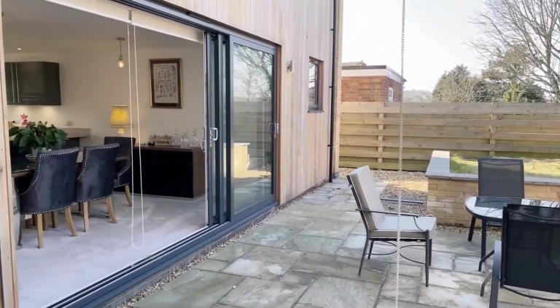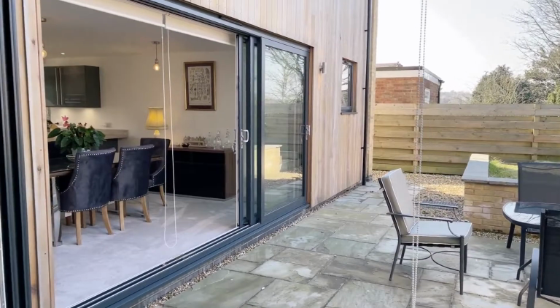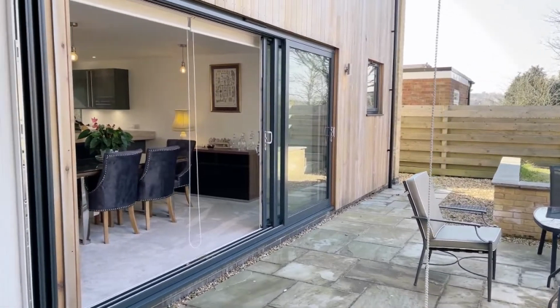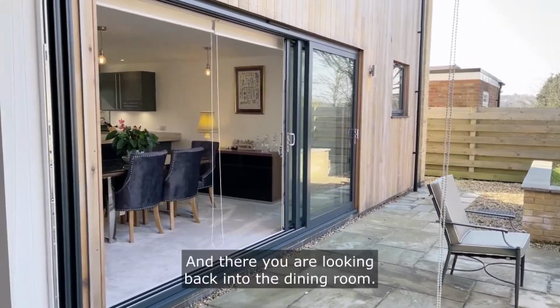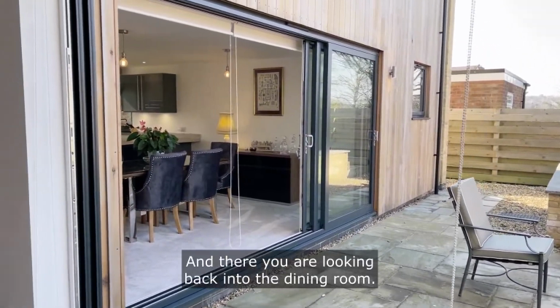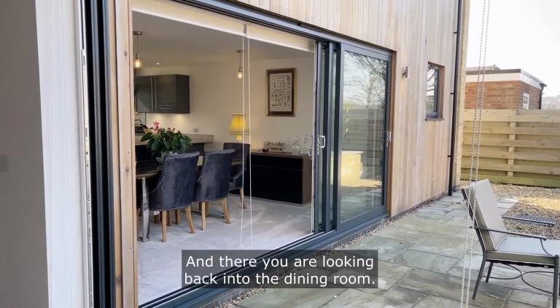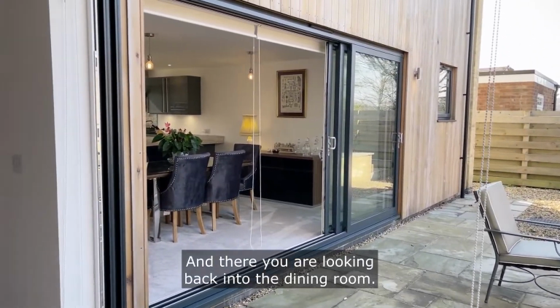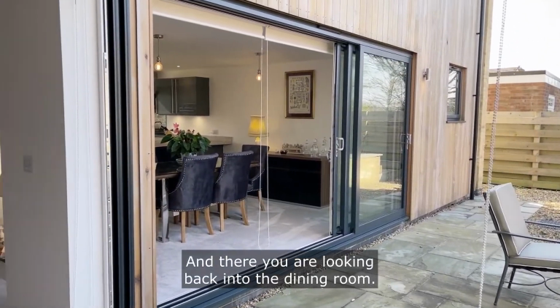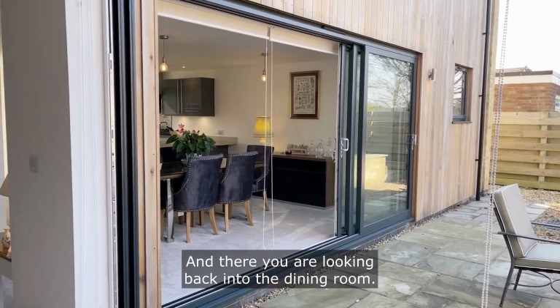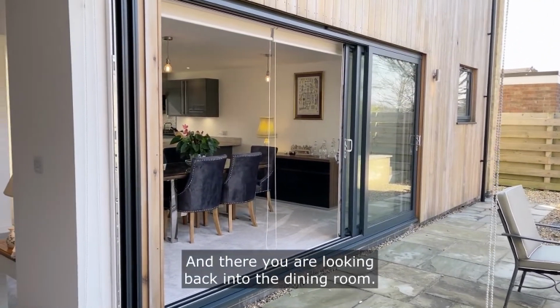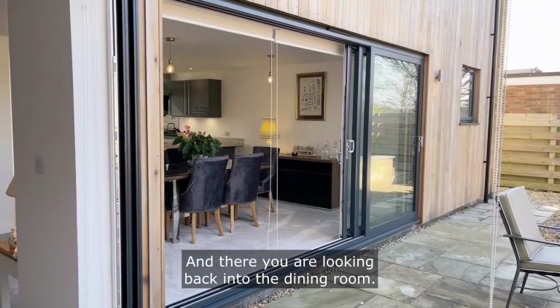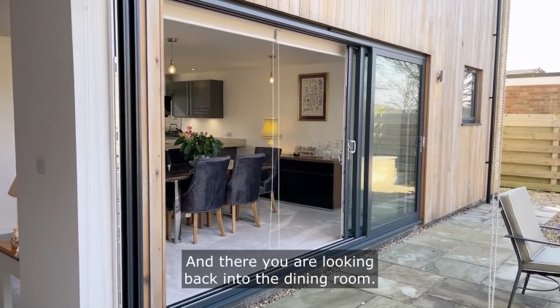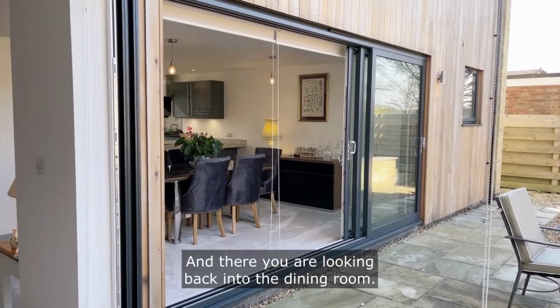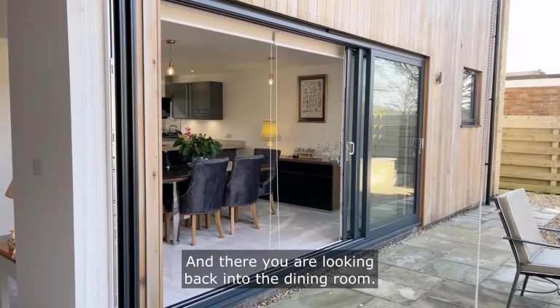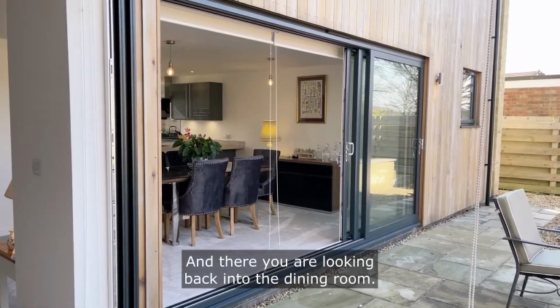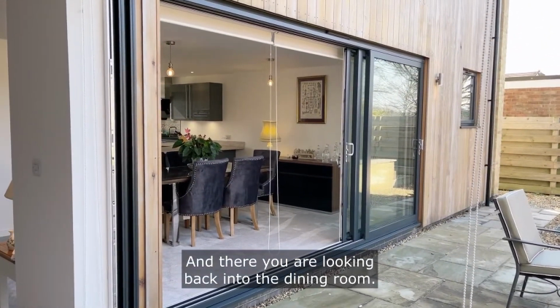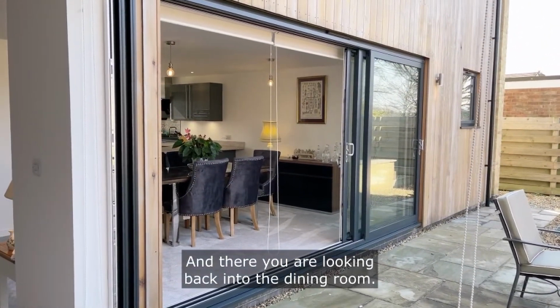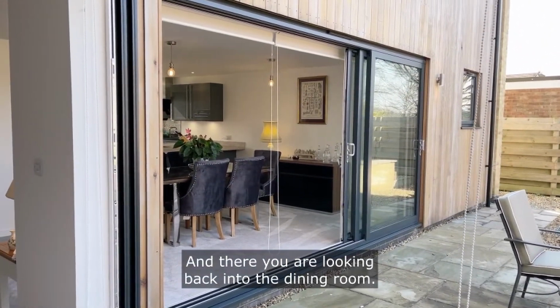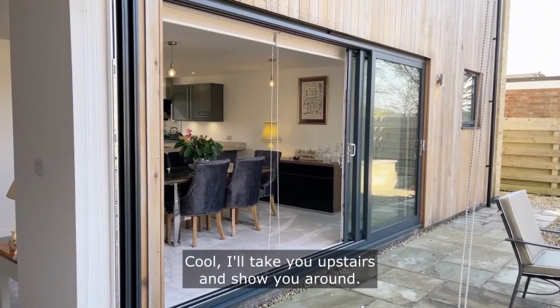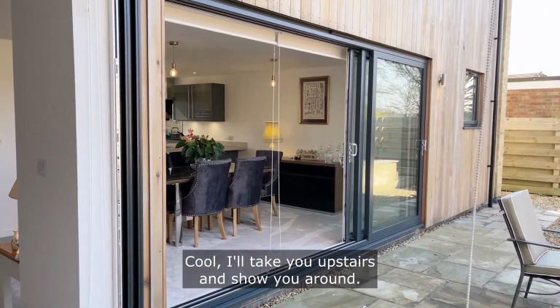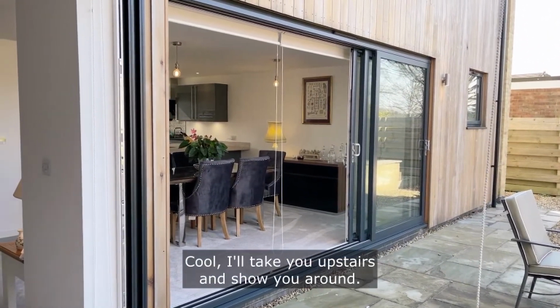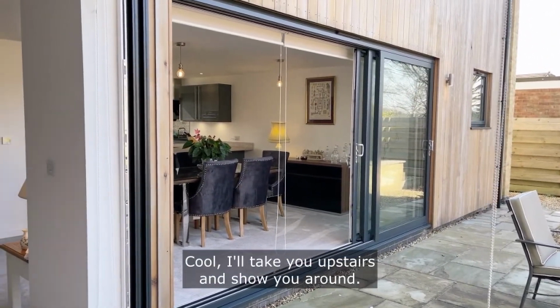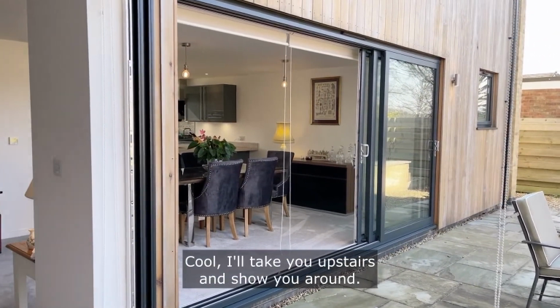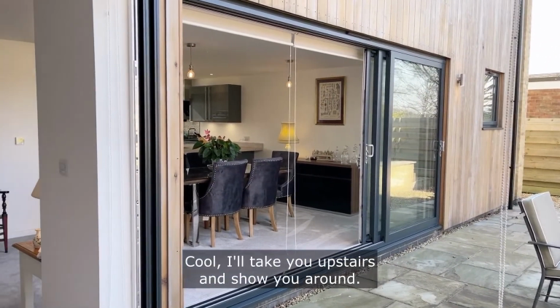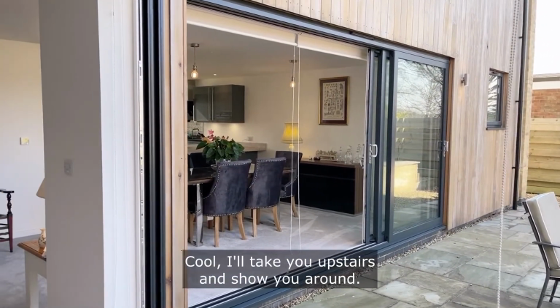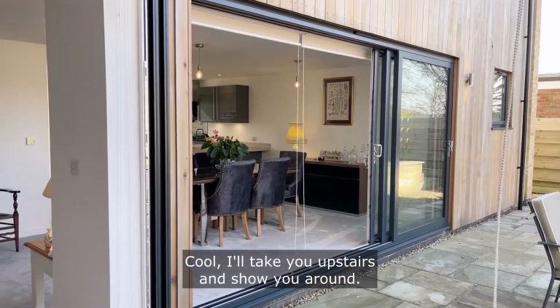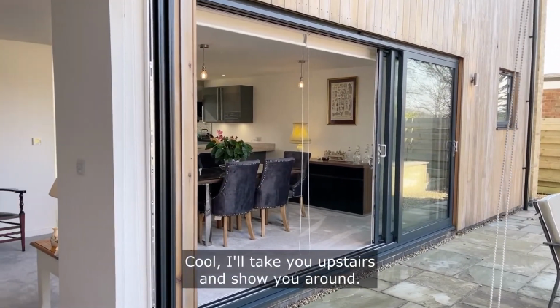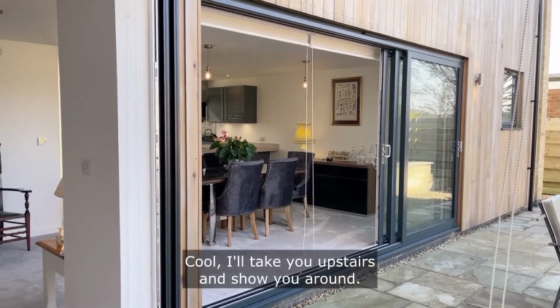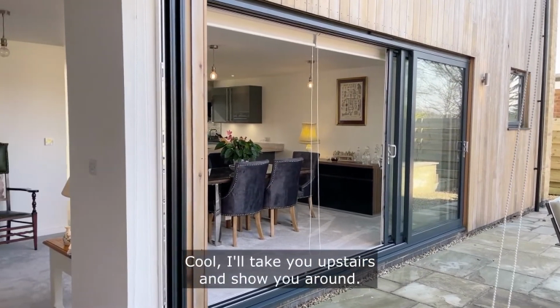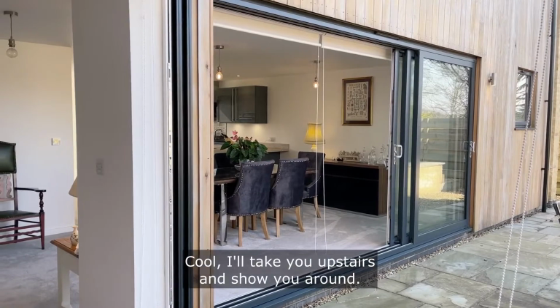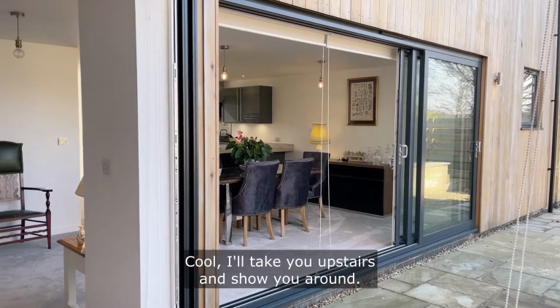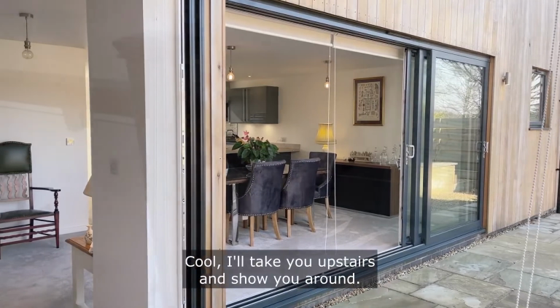And now you are looking back into the dining room. I'll take you upstairs and show you around.